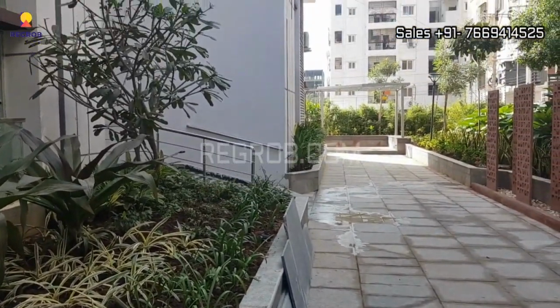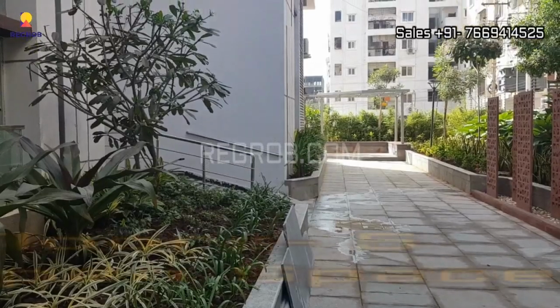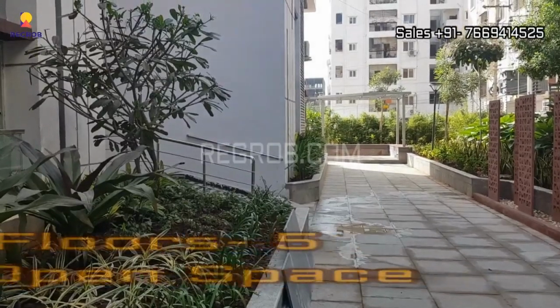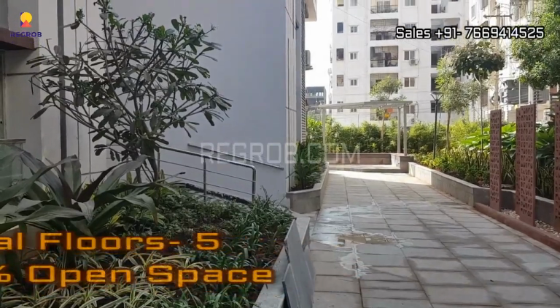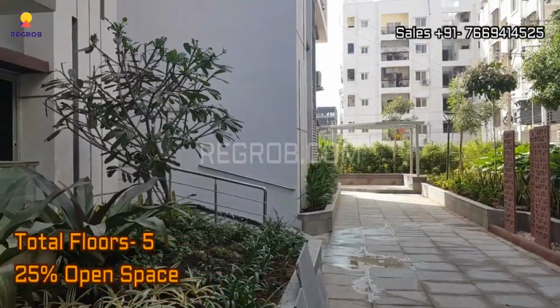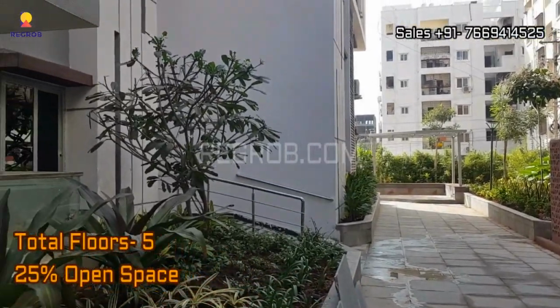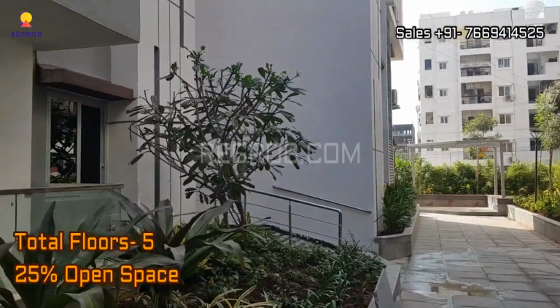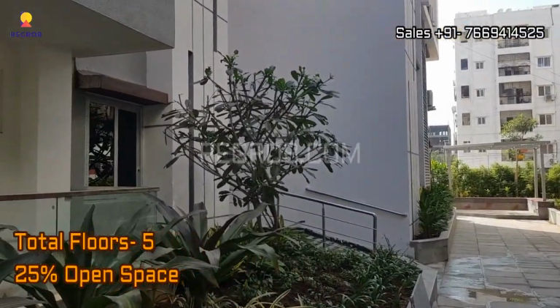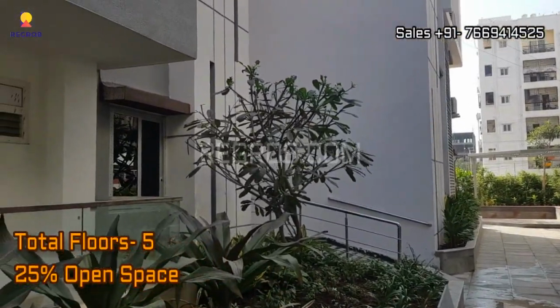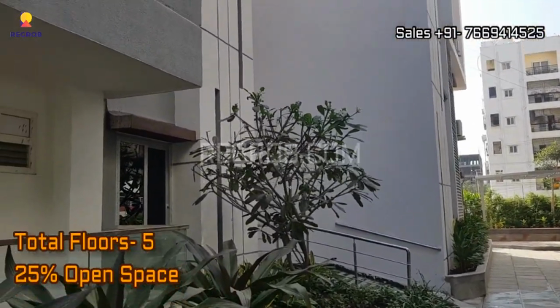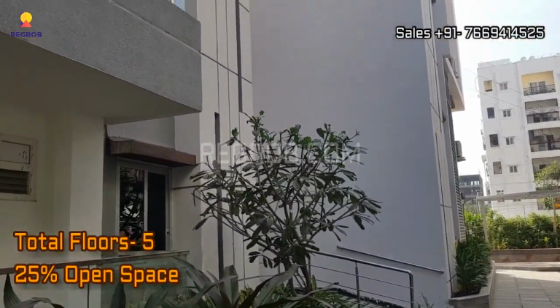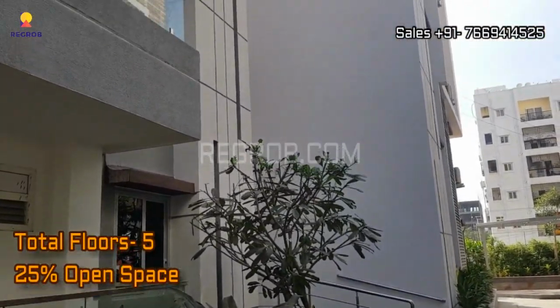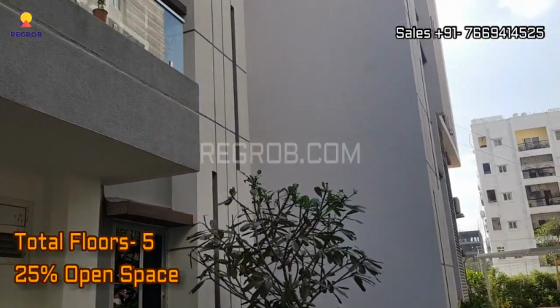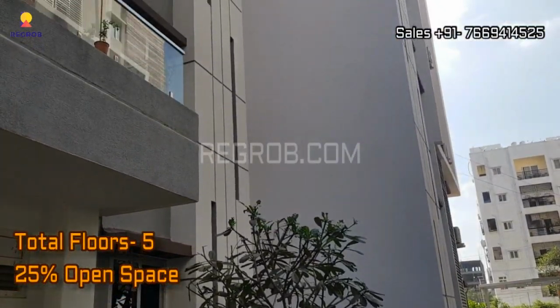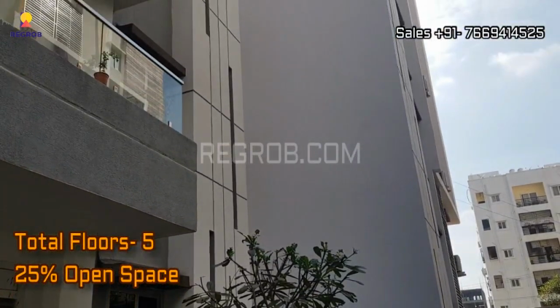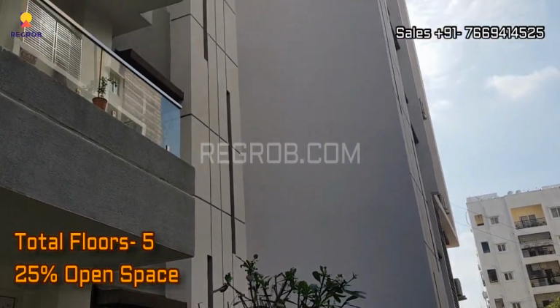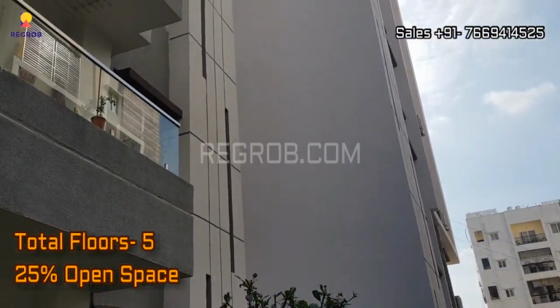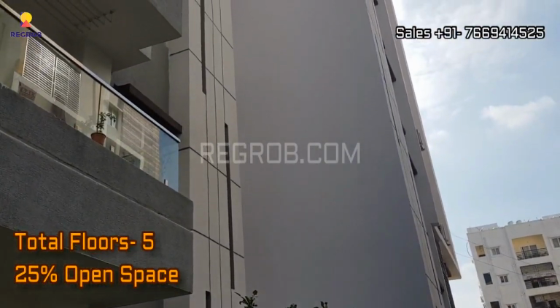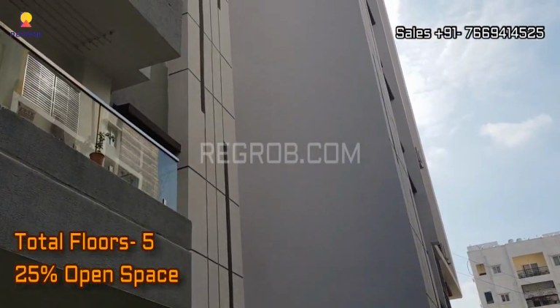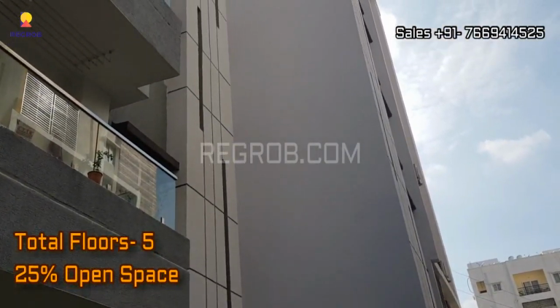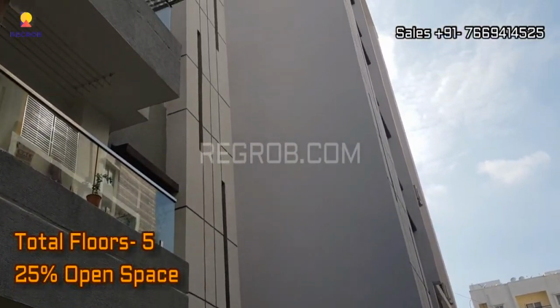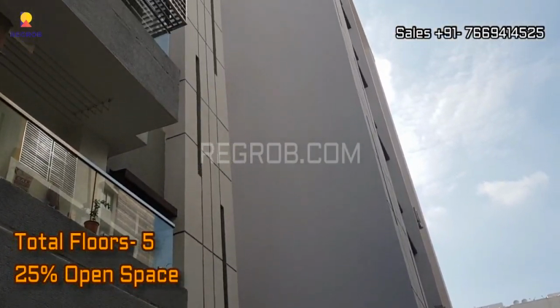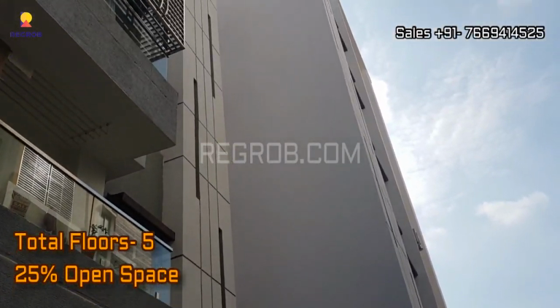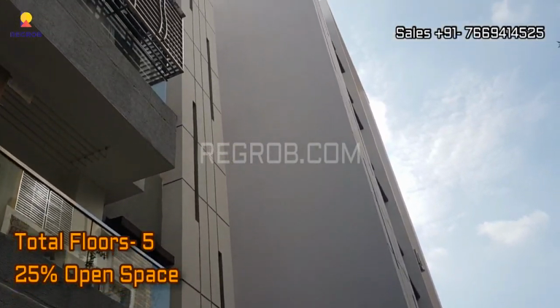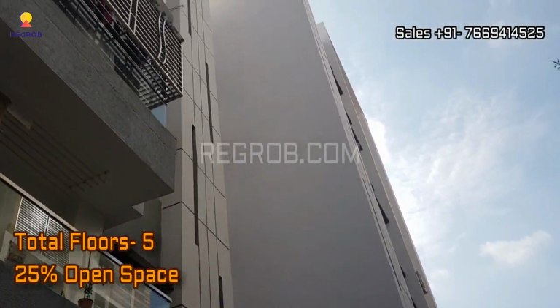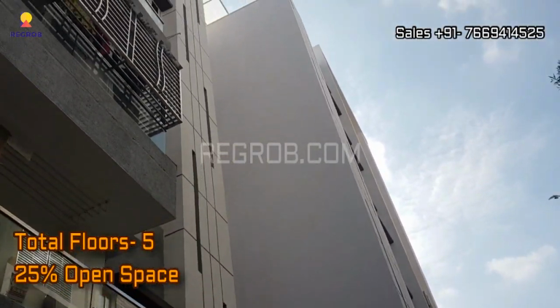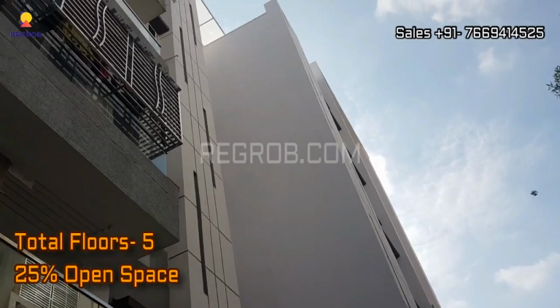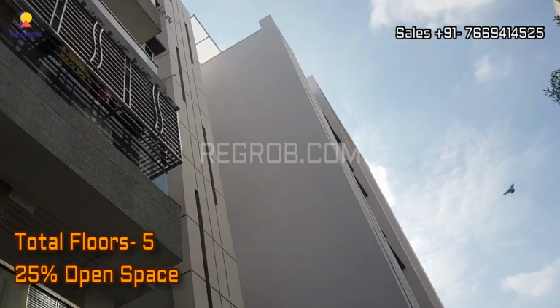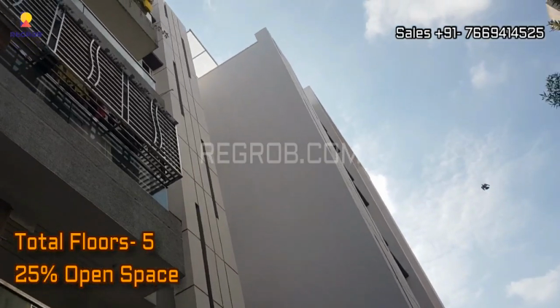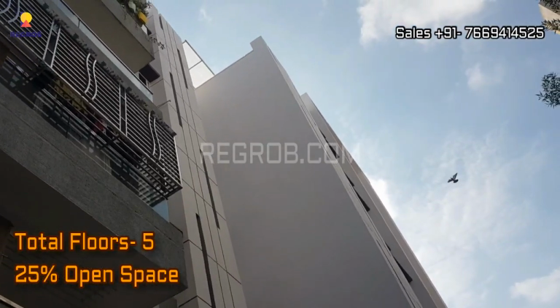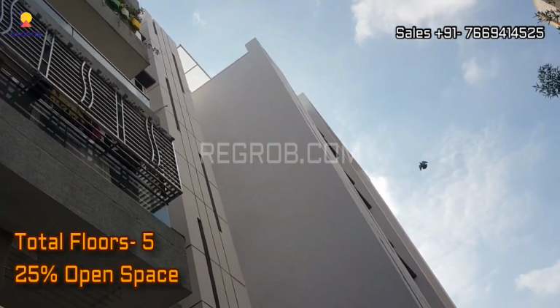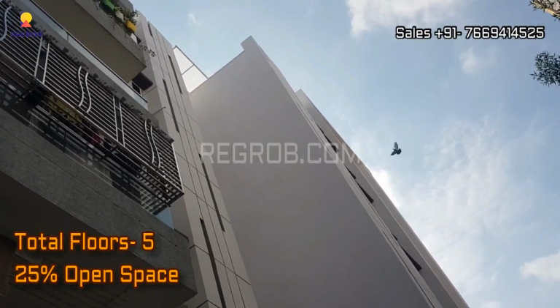The construction of the towers is of five floors, and the project has 25 percent open space.